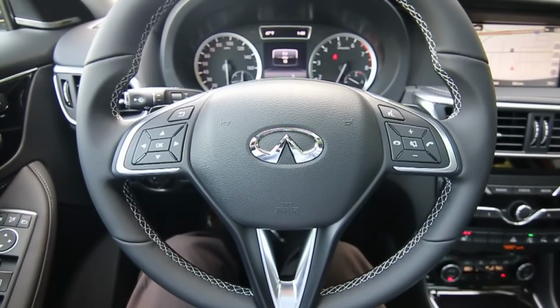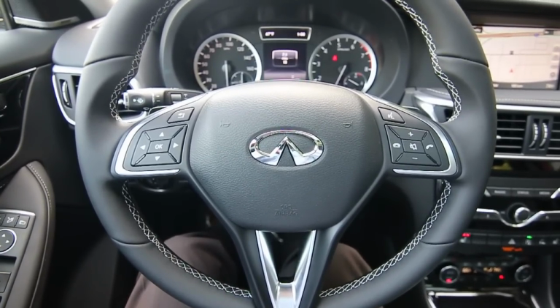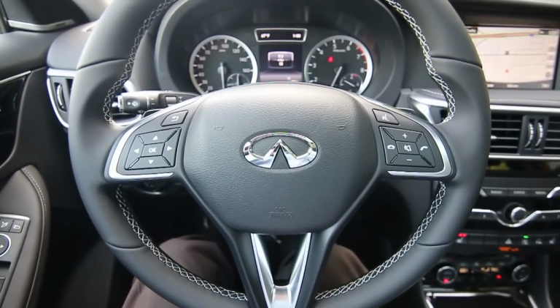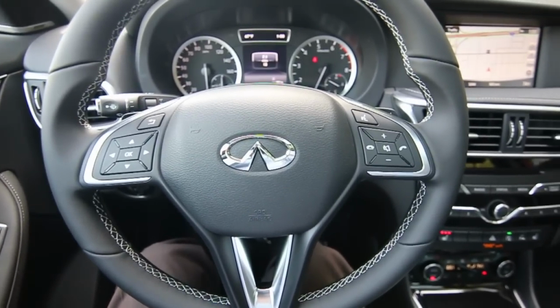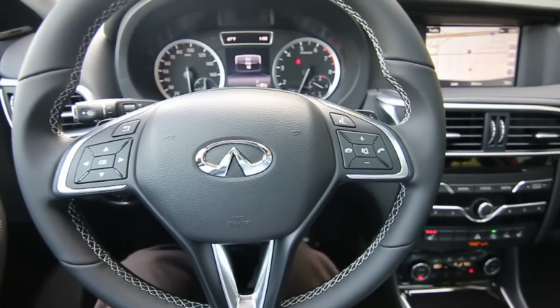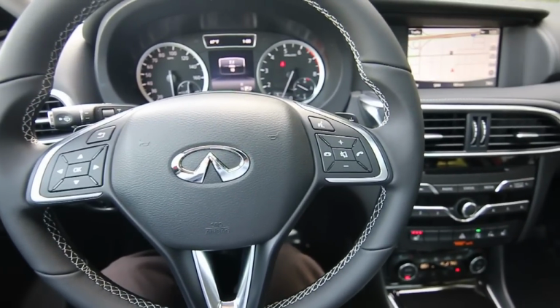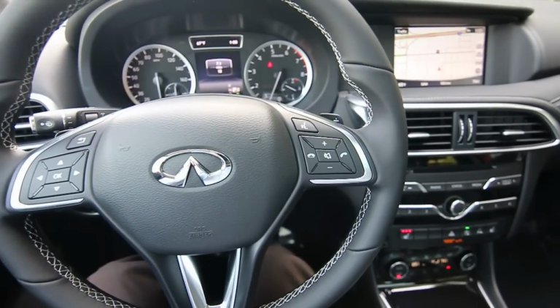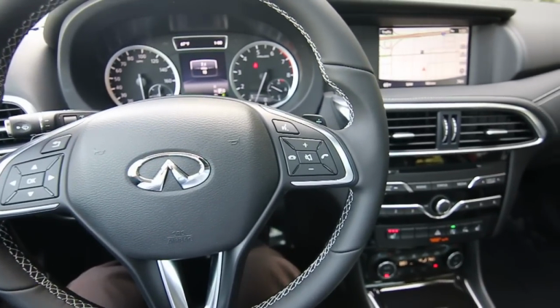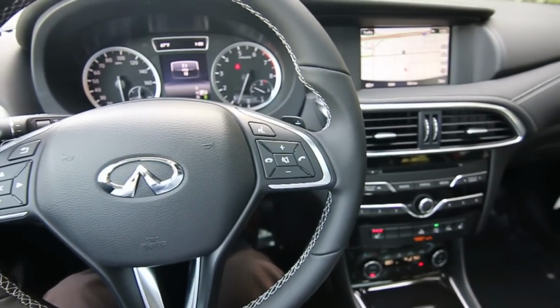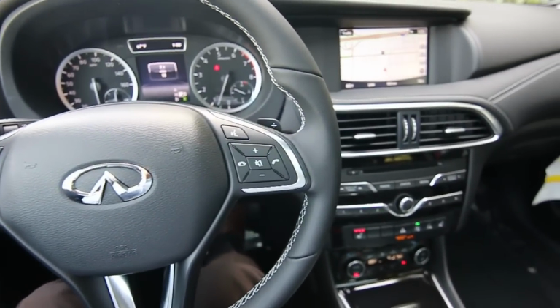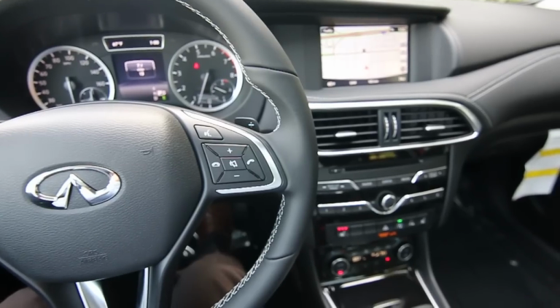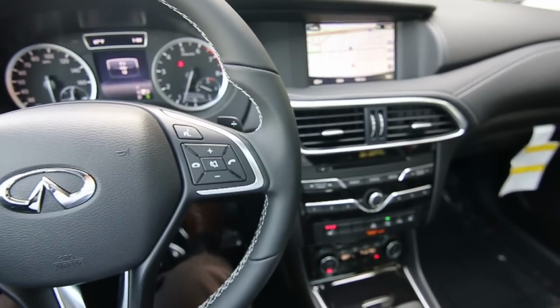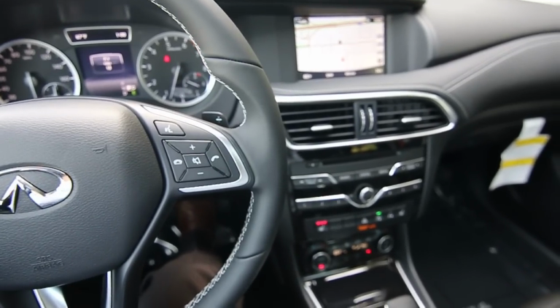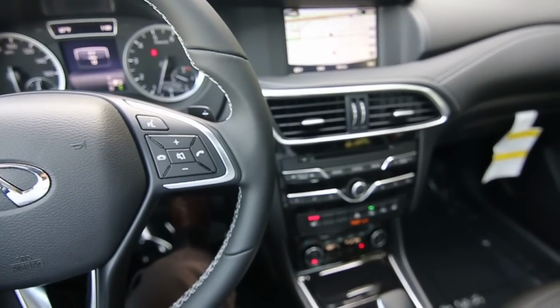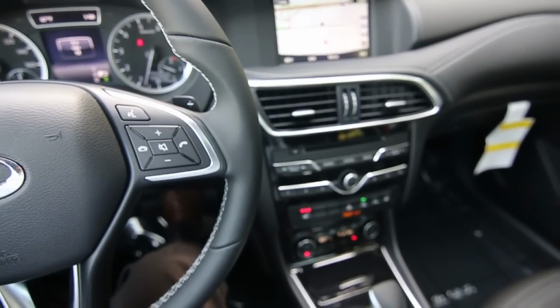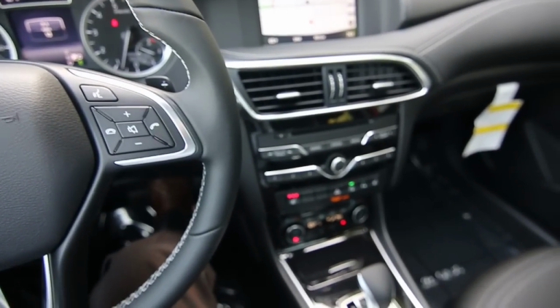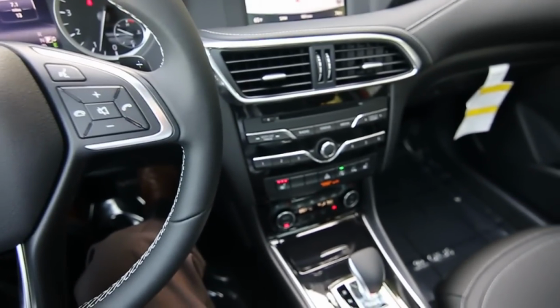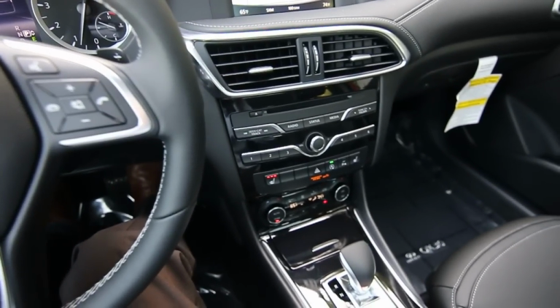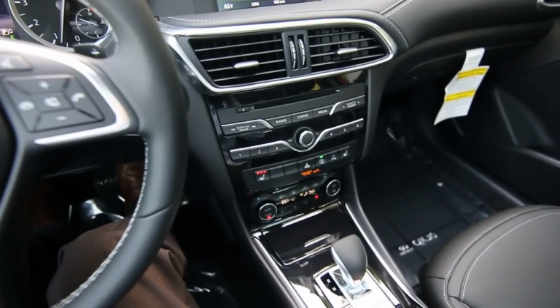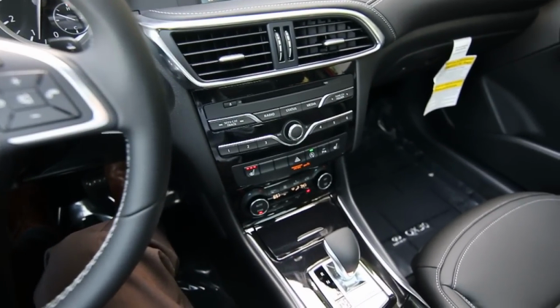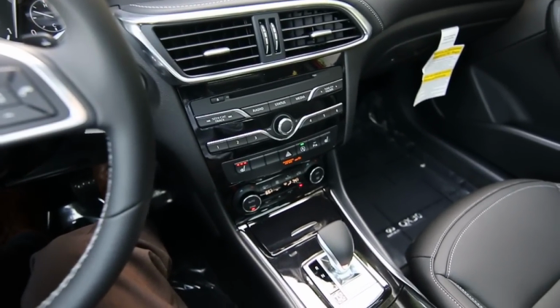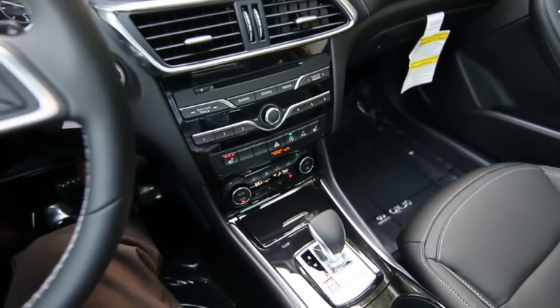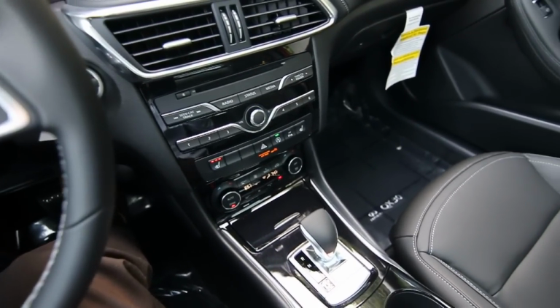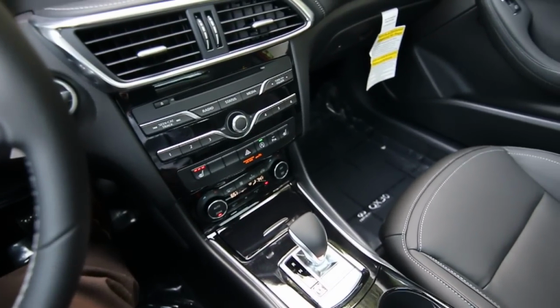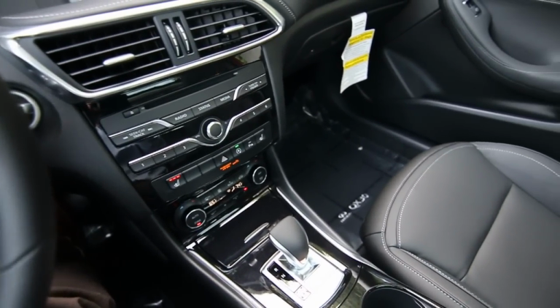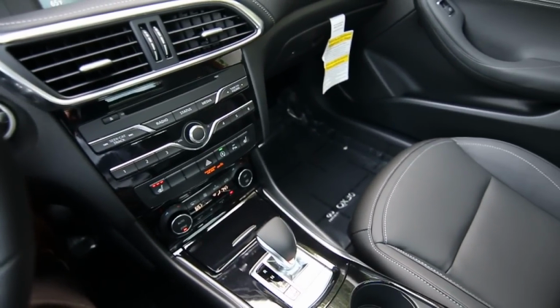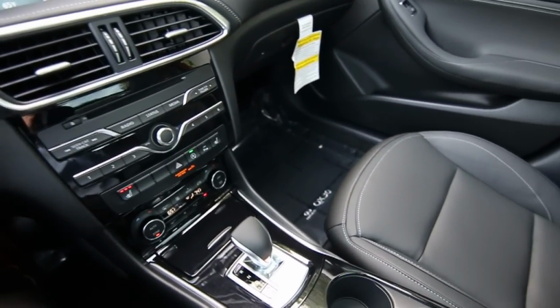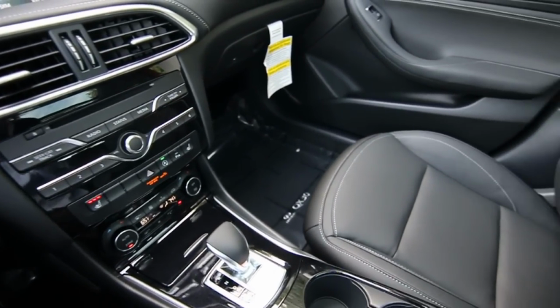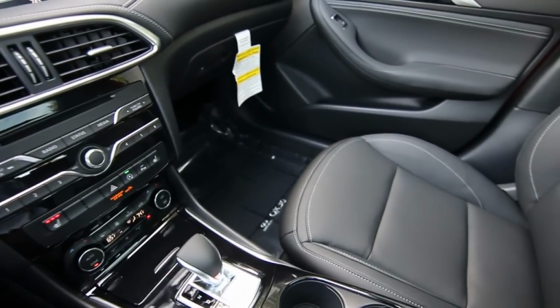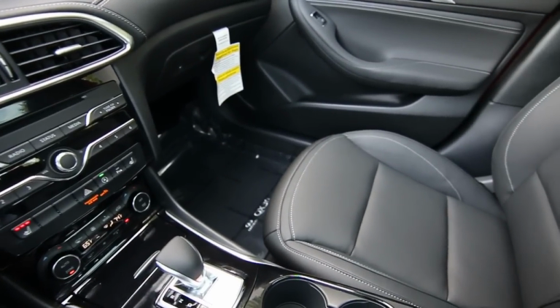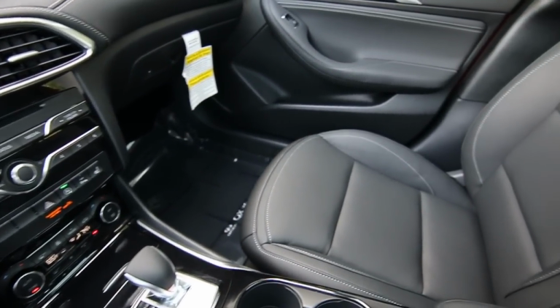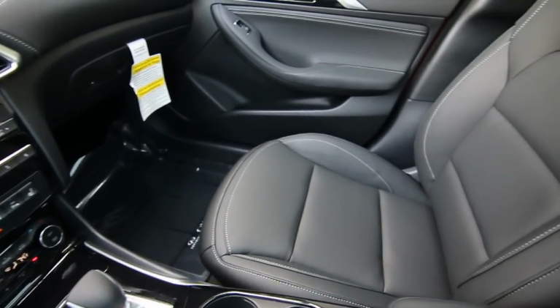Hello, Joe here from Infinity of the Coma. I'm here to tell you about one of our newest products, the 2017 Infinity QX30.